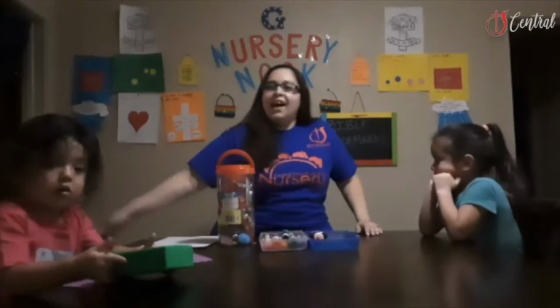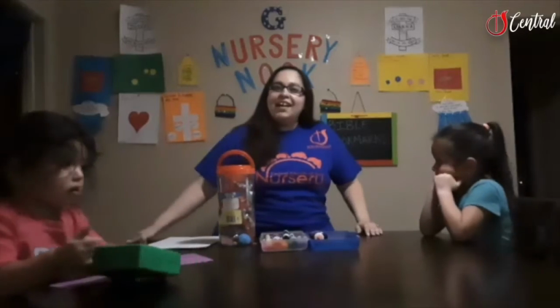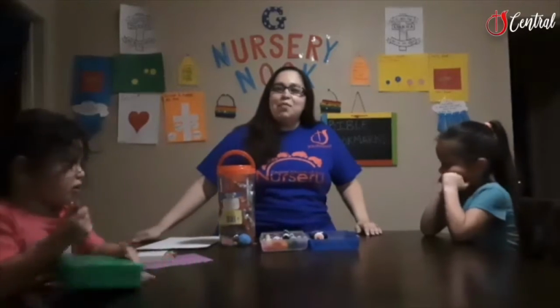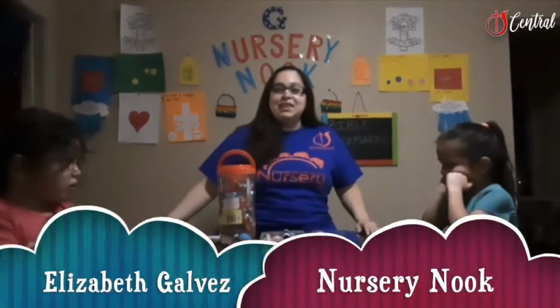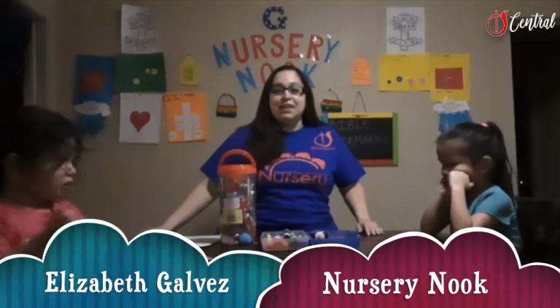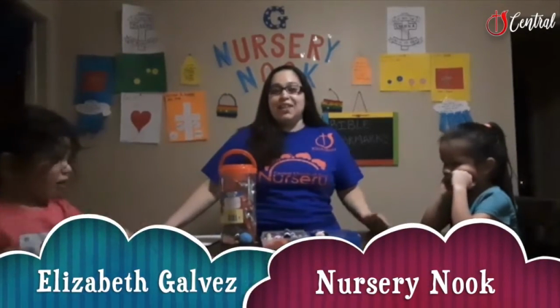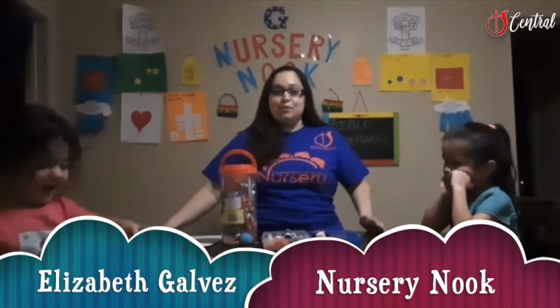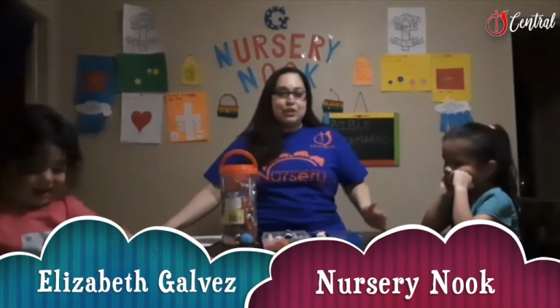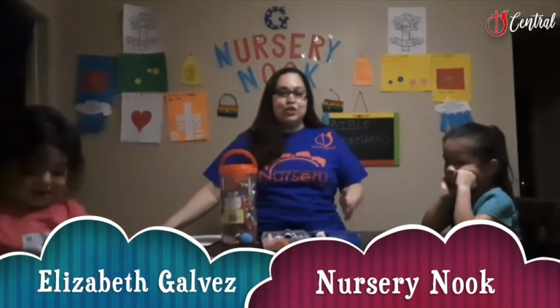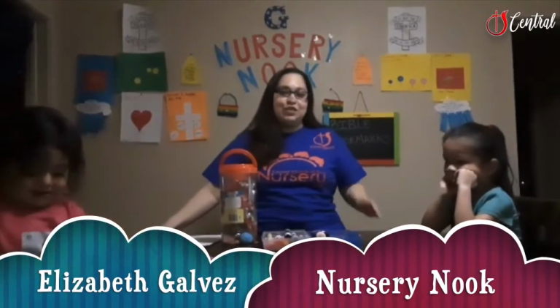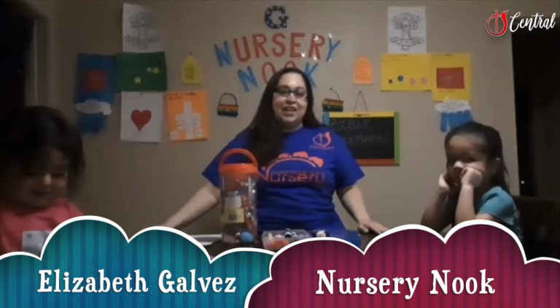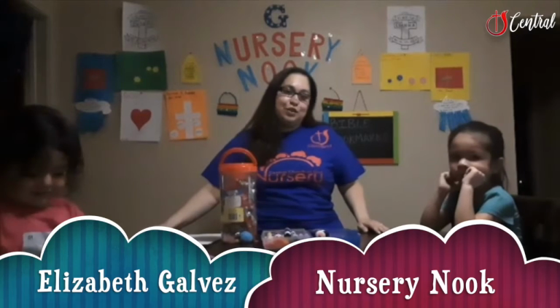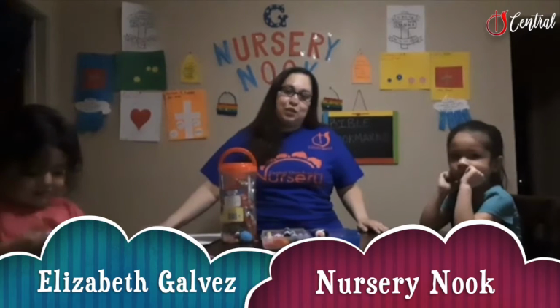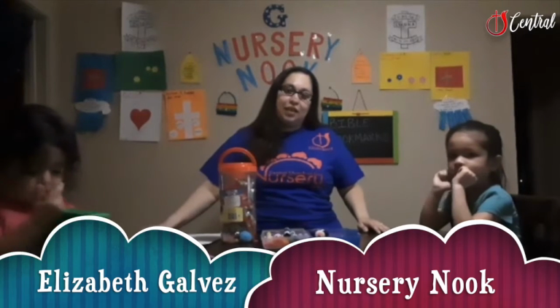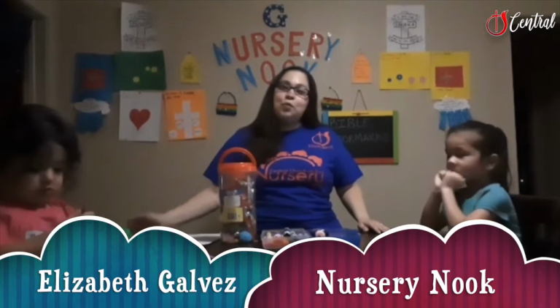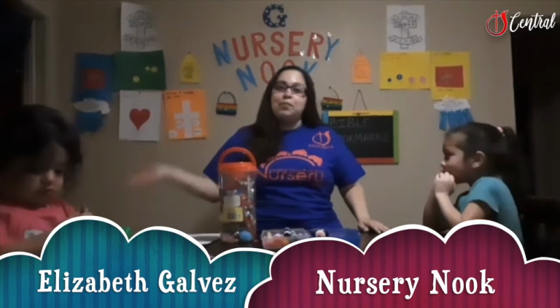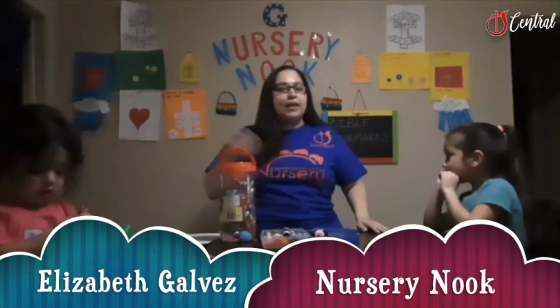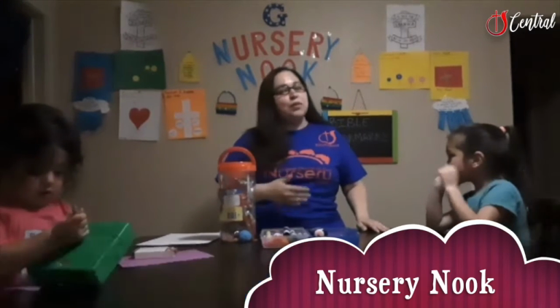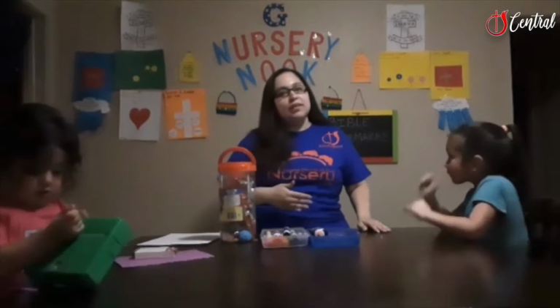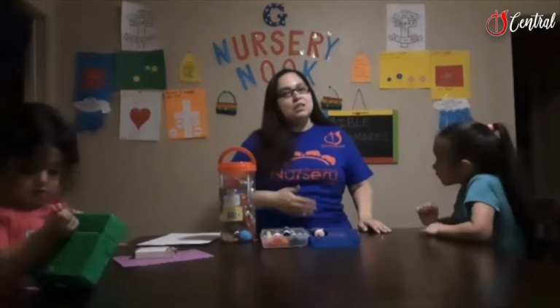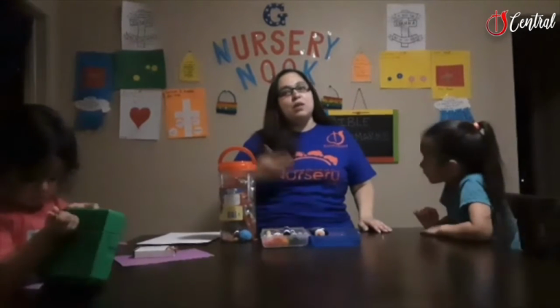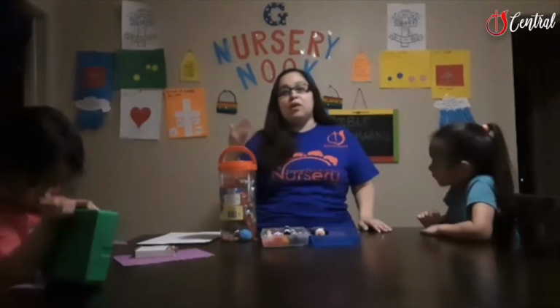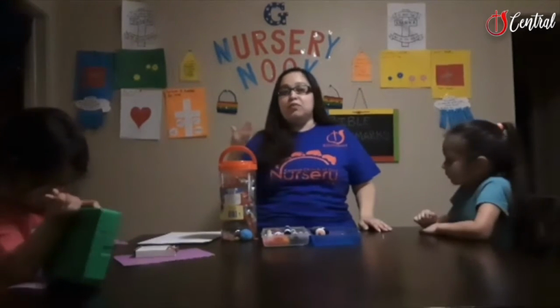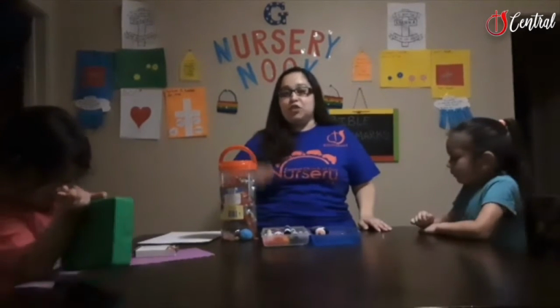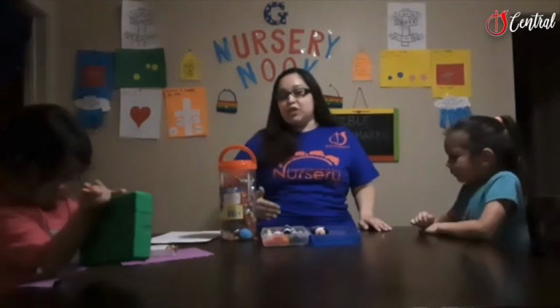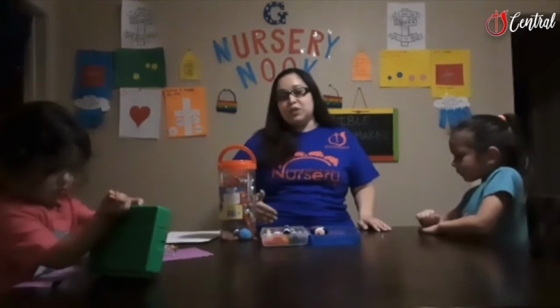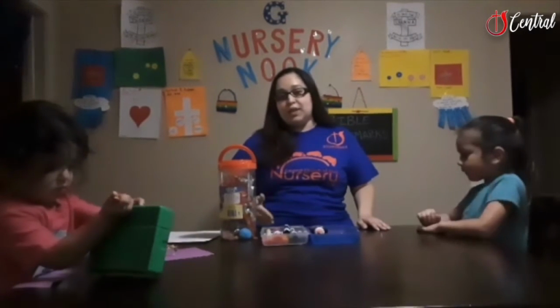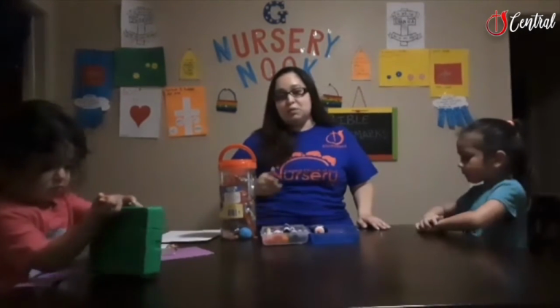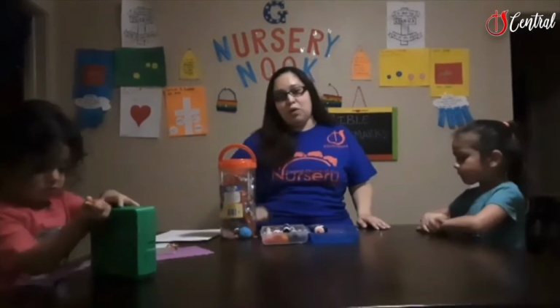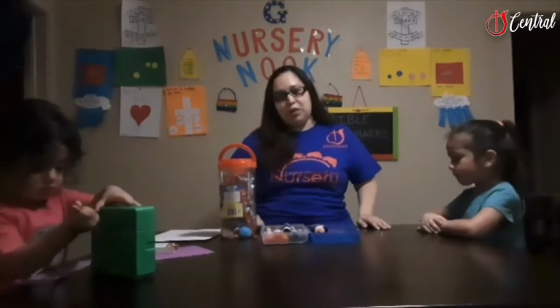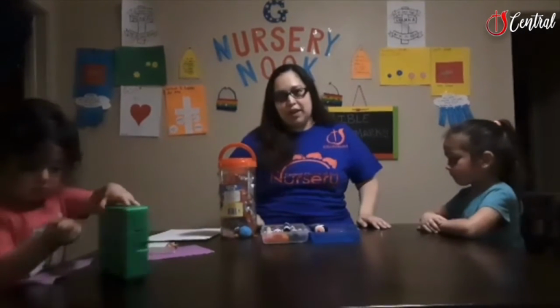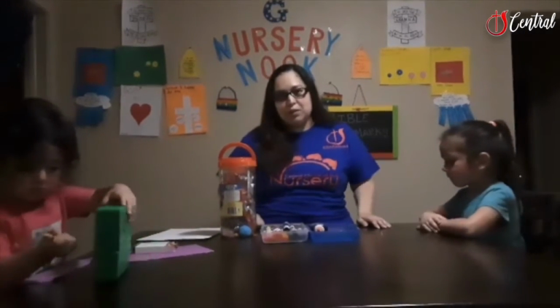Hi, I'm Elizabeth Gomez from Essential Church of God's Nursery Network. Welcome back if you were here last week. Welcome if it's your first day joining us. We hope you're here next week.